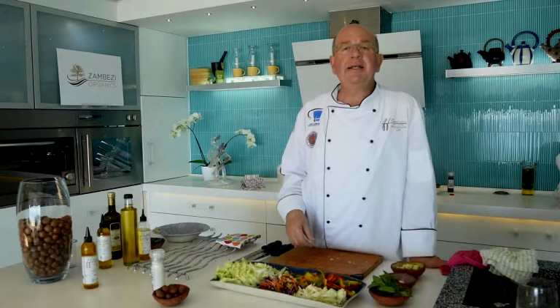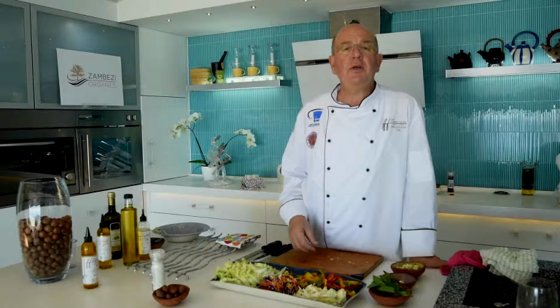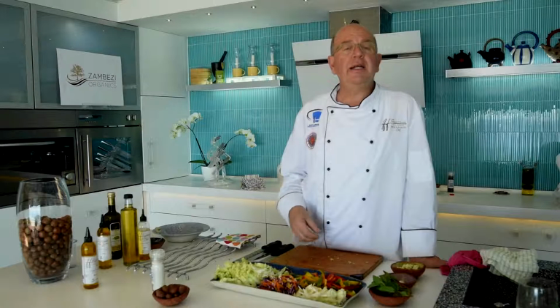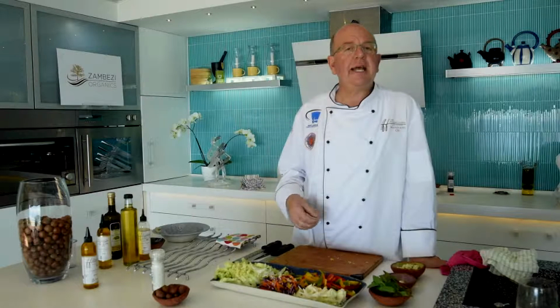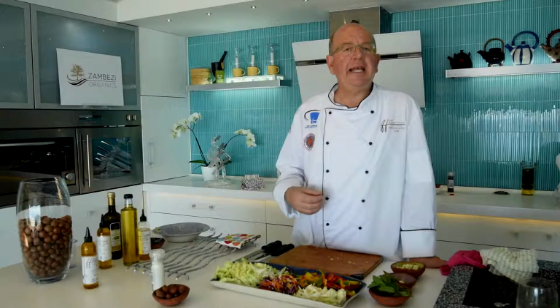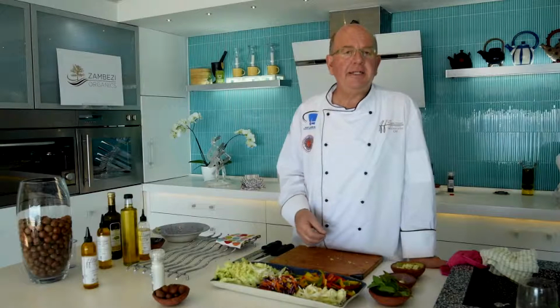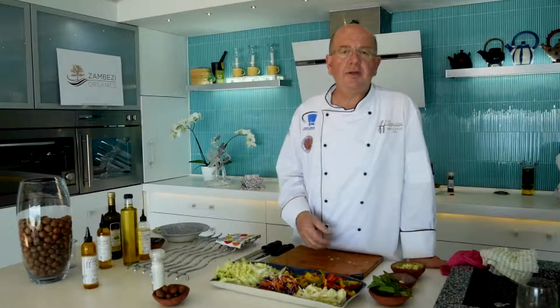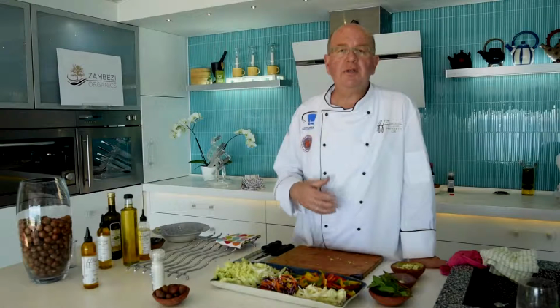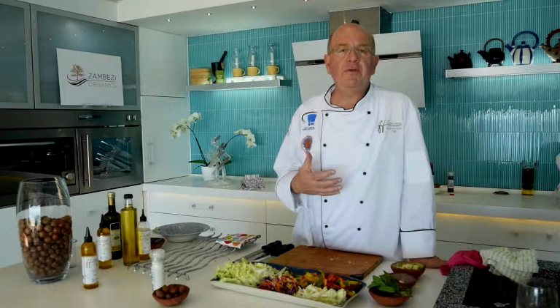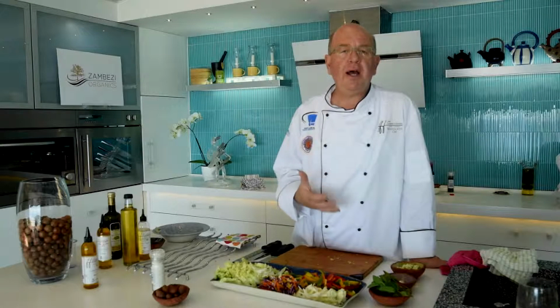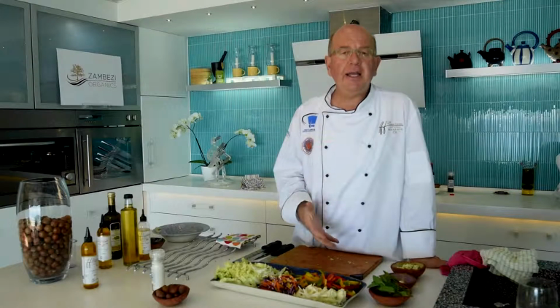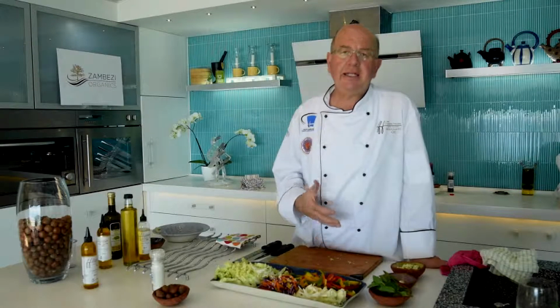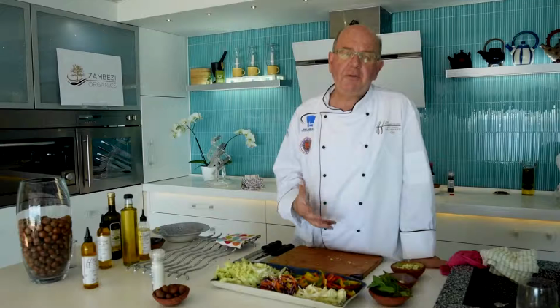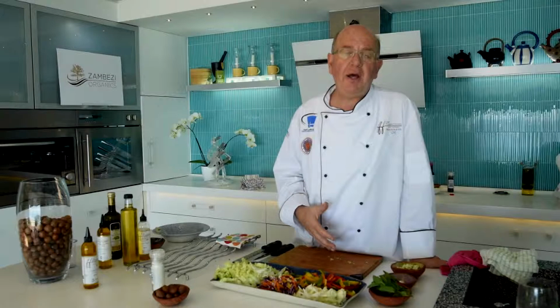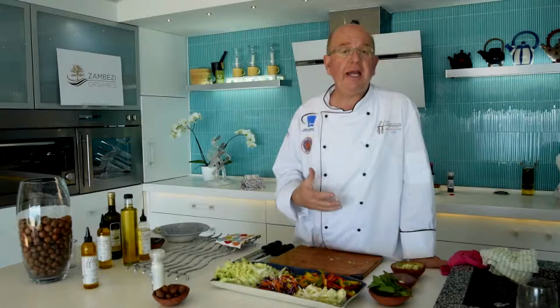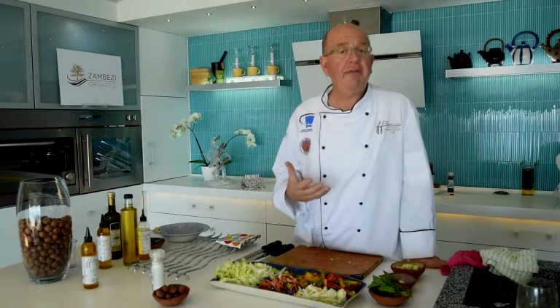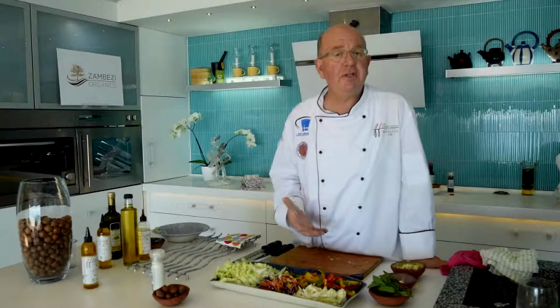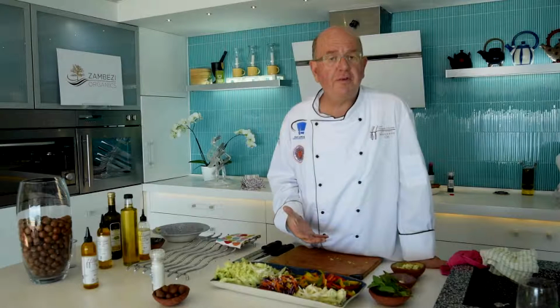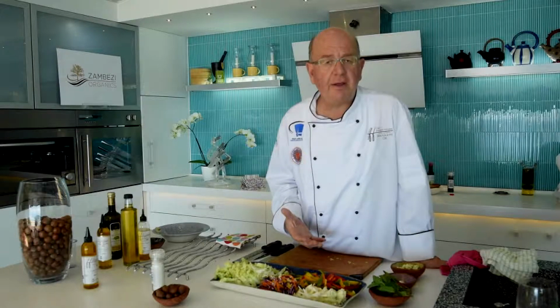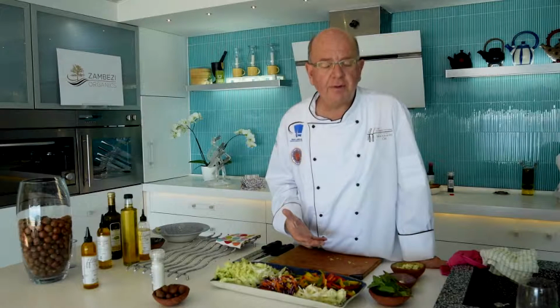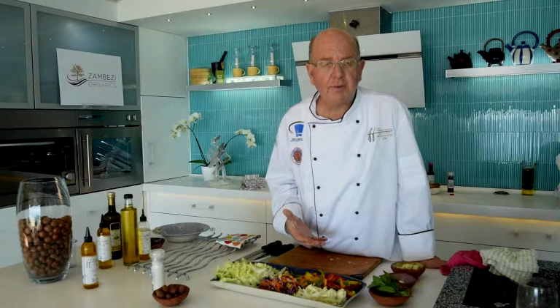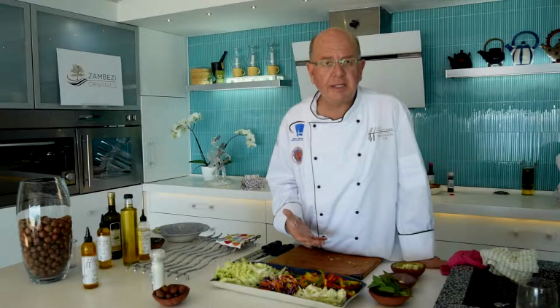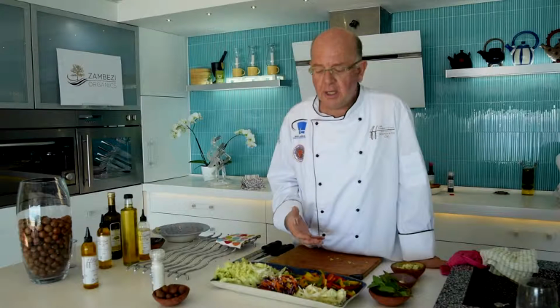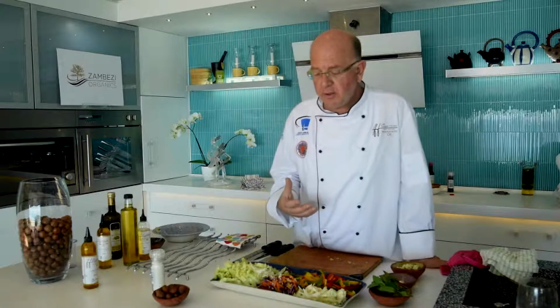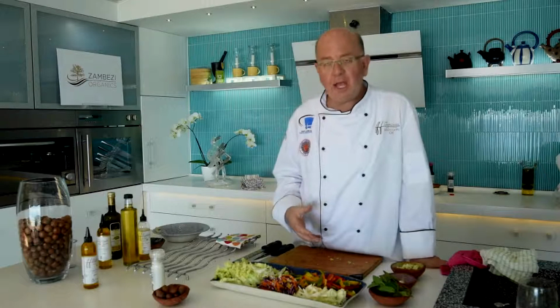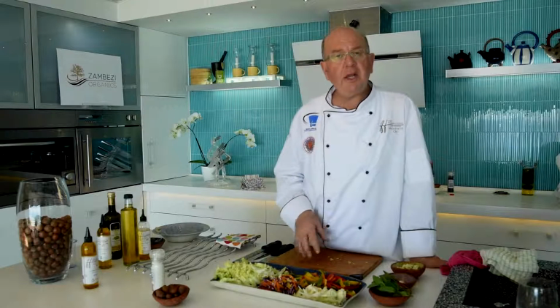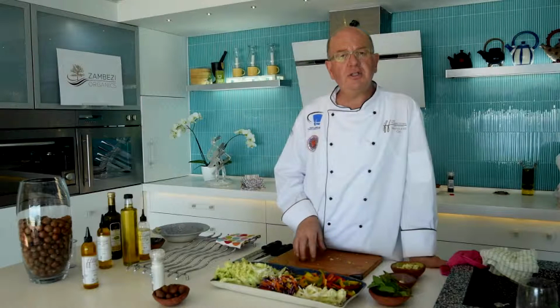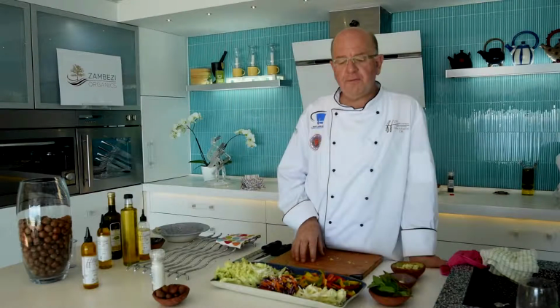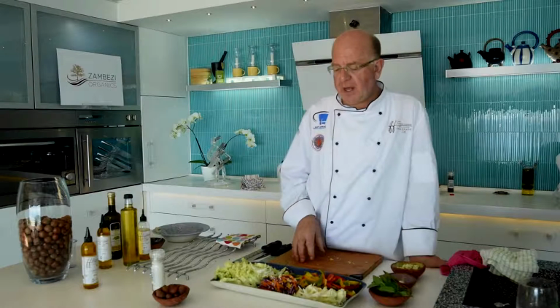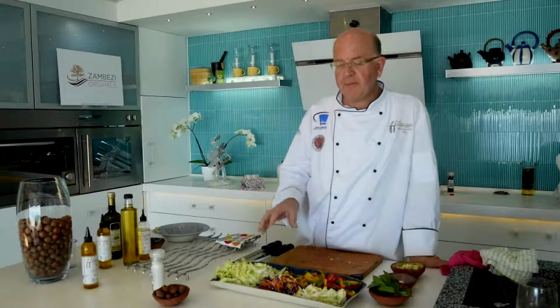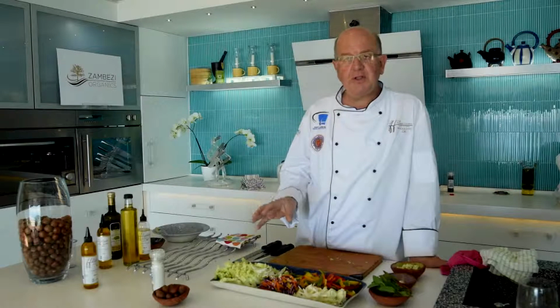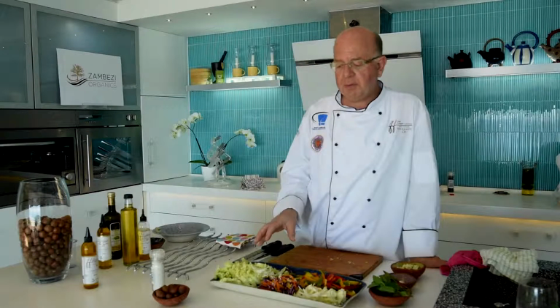Manketti oil can take heat. You can do frying, deep frying and even stir-frying with it. Today we can stir-fry some vegetables.